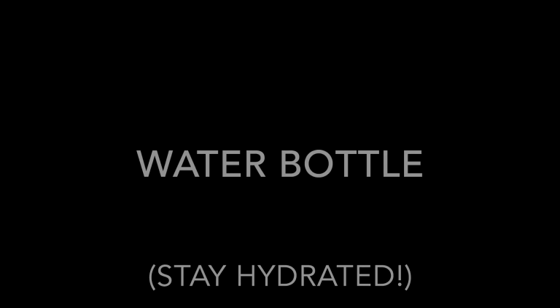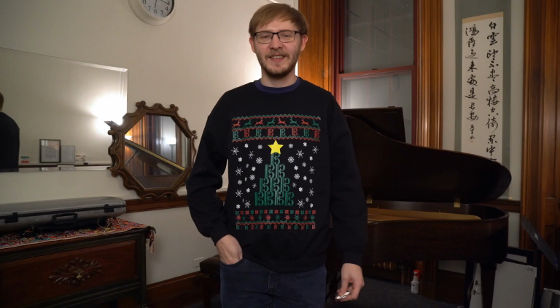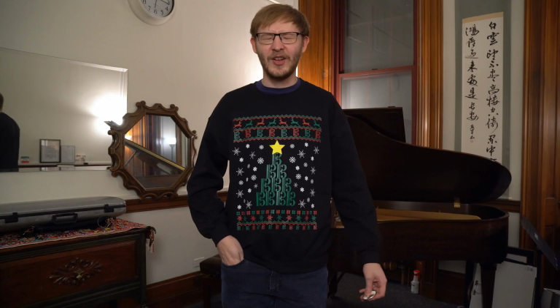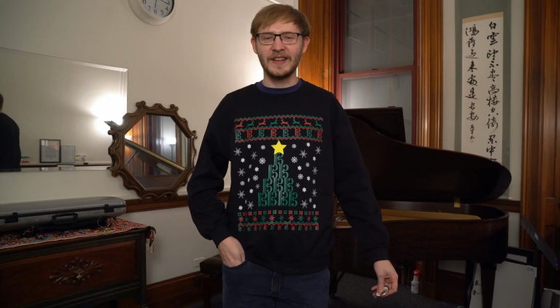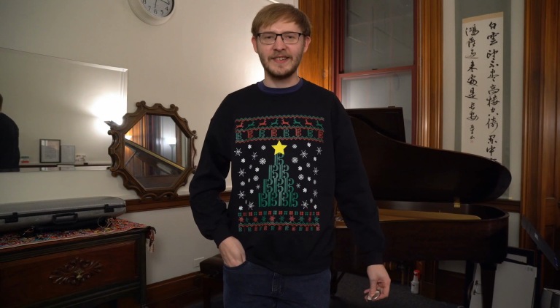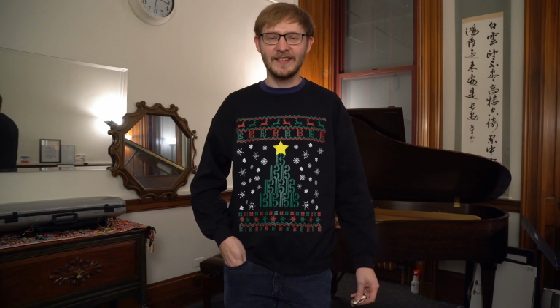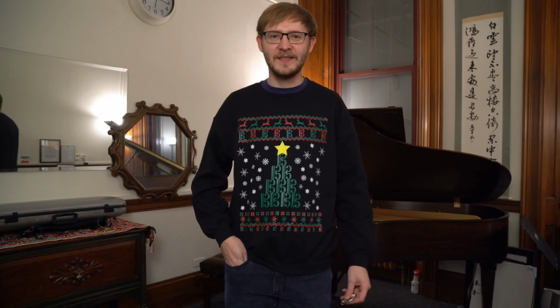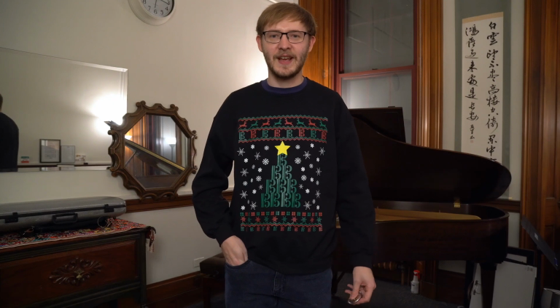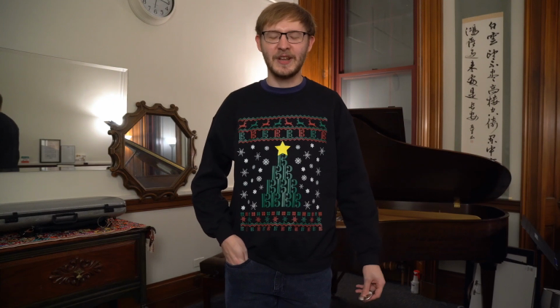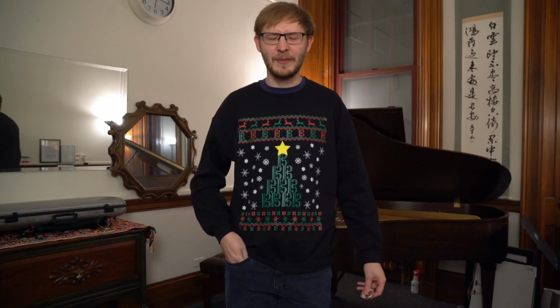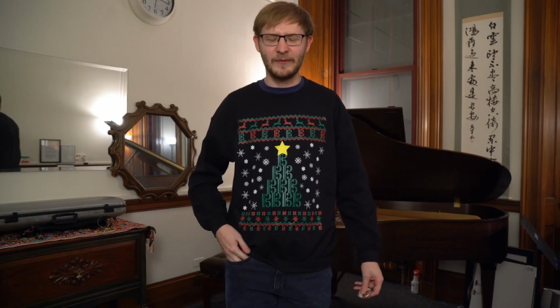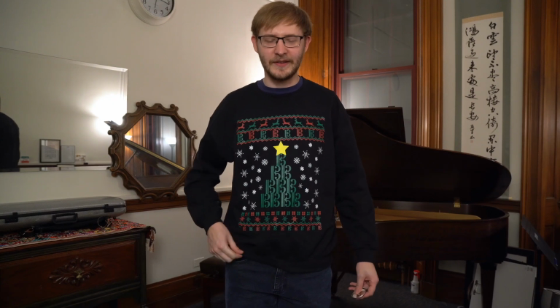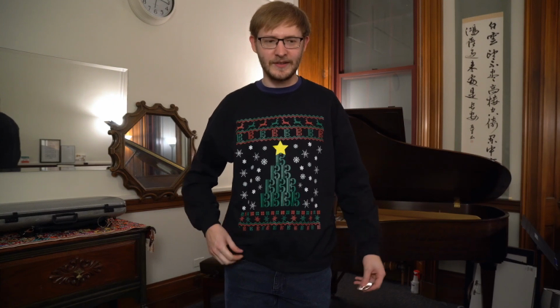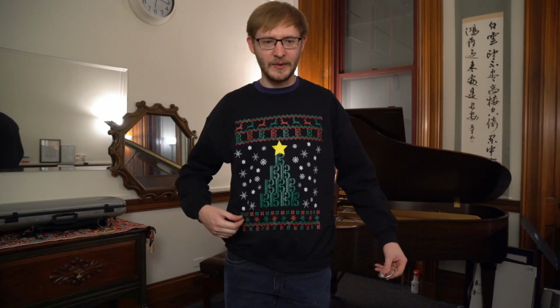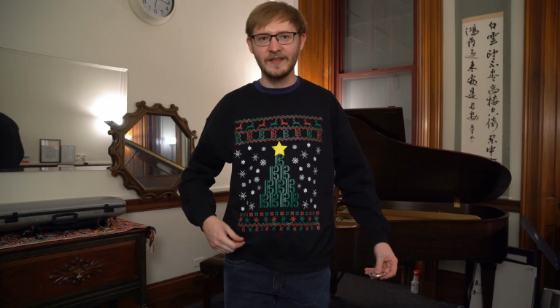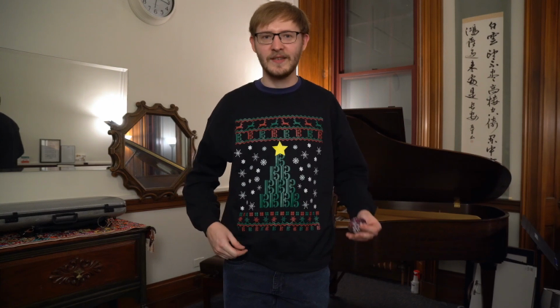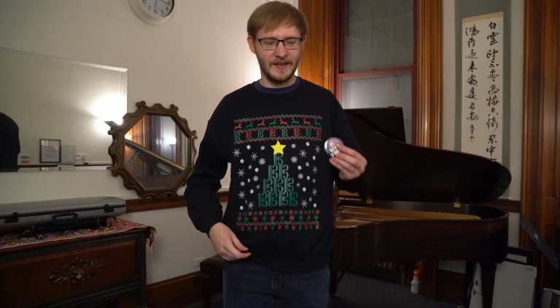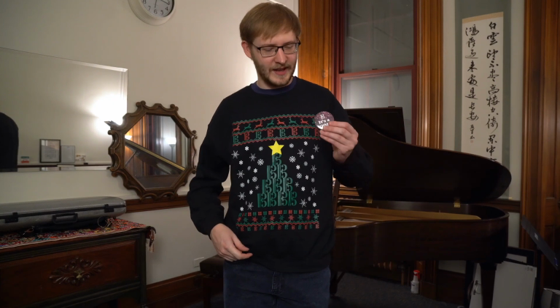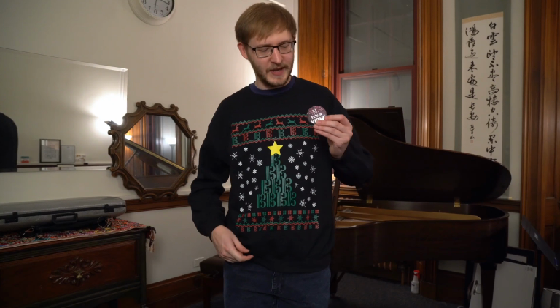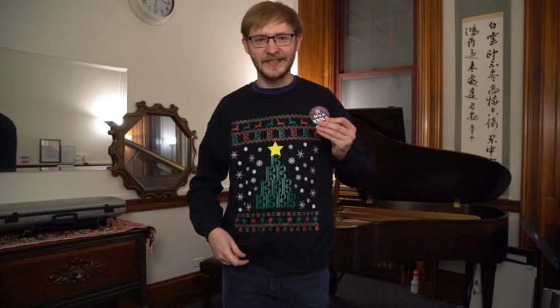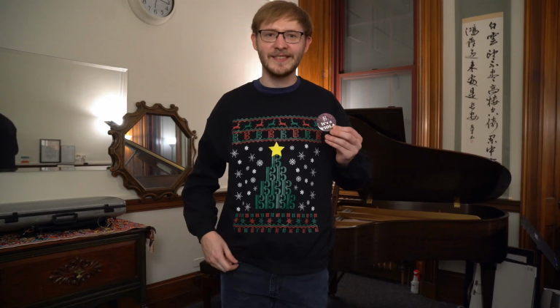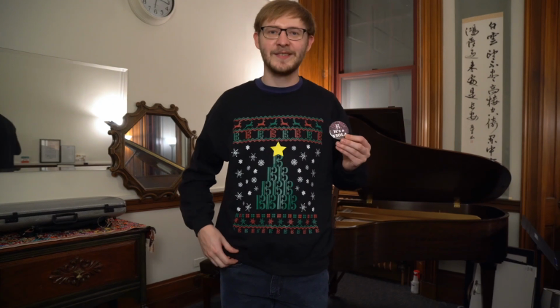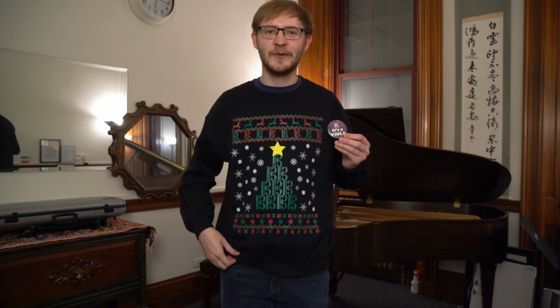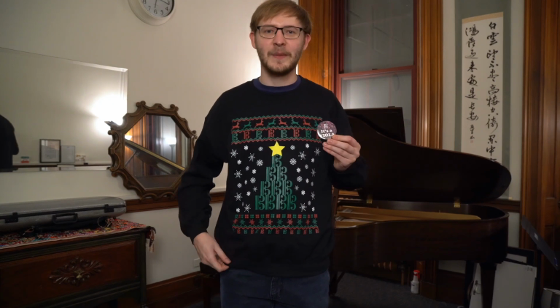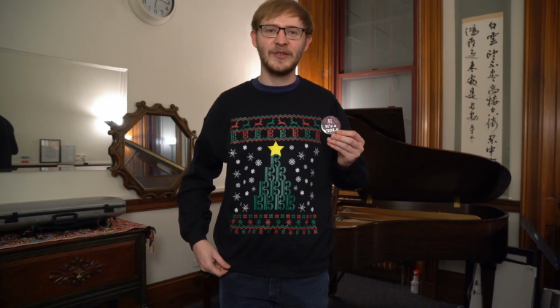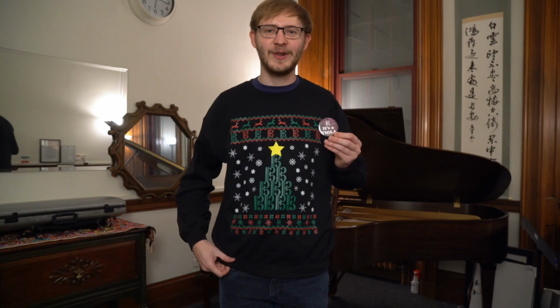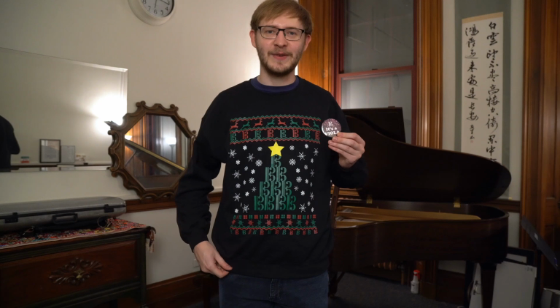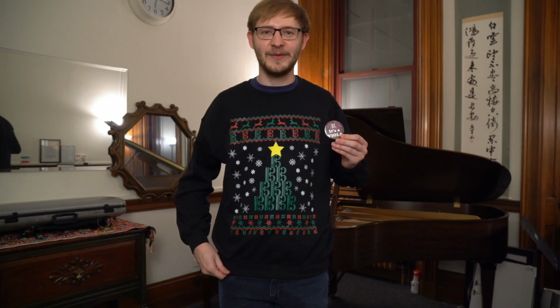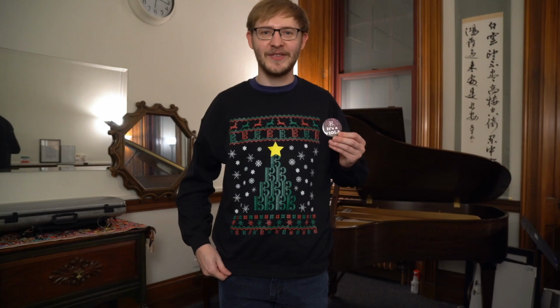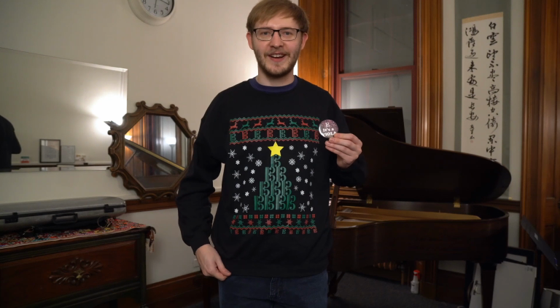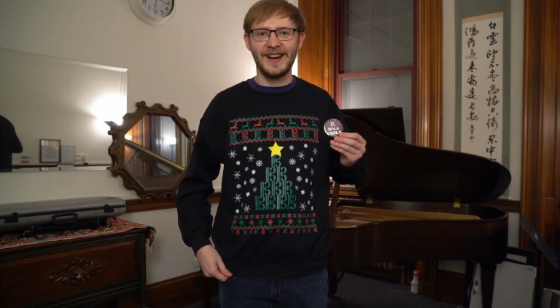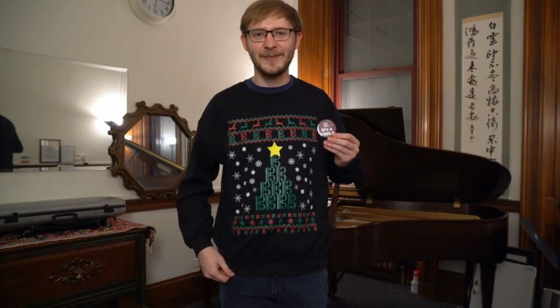This holiday season, I'm getting my friends clothing and pins from altoclefgifts.com.